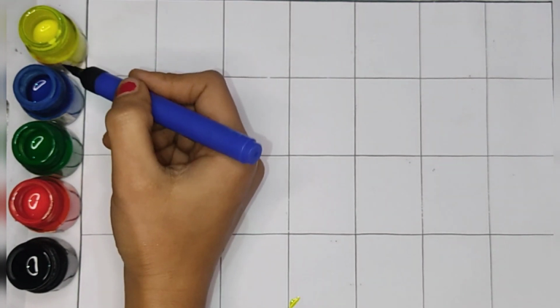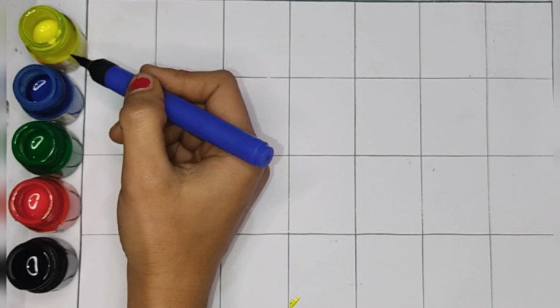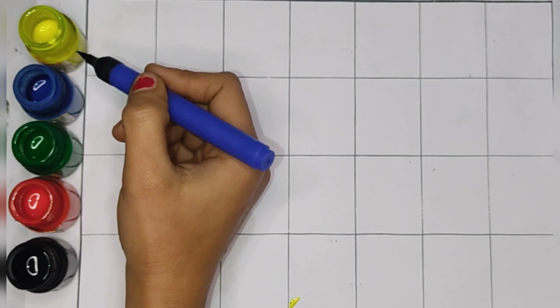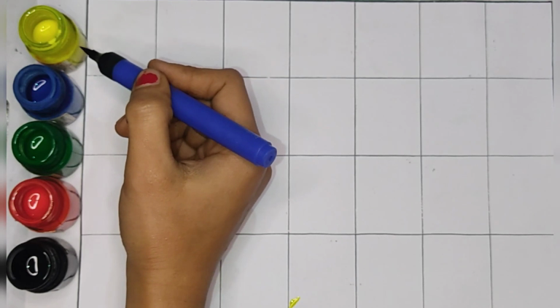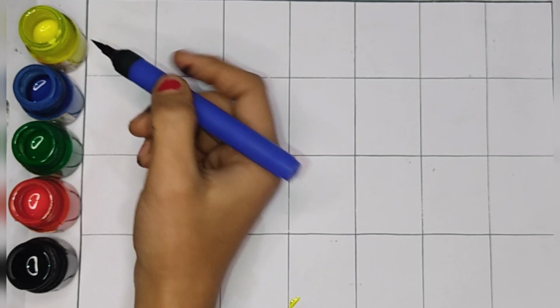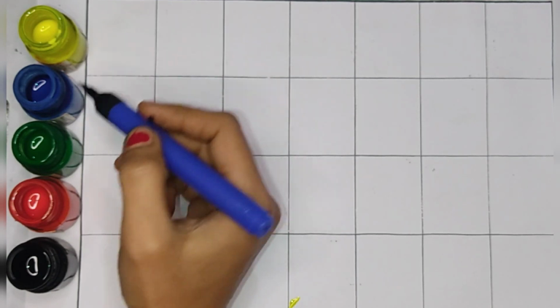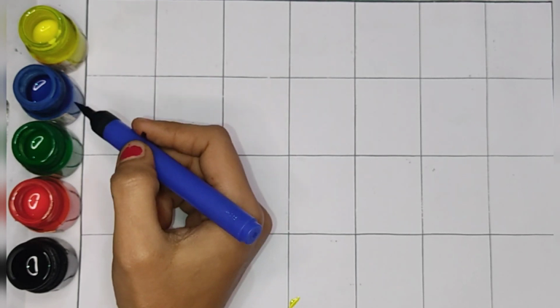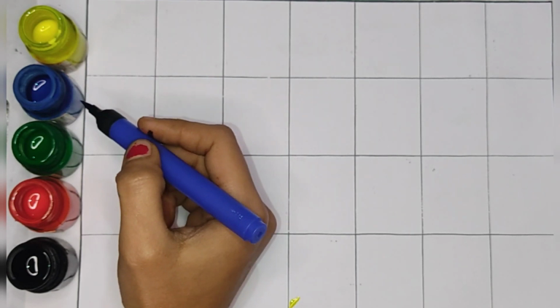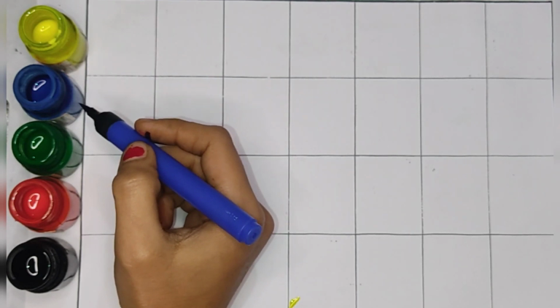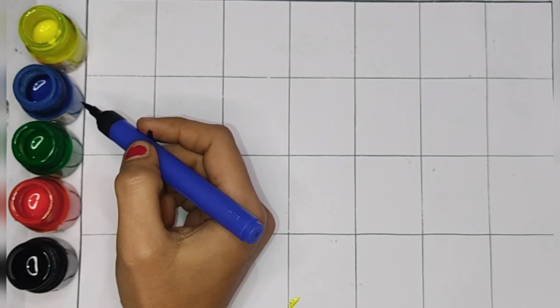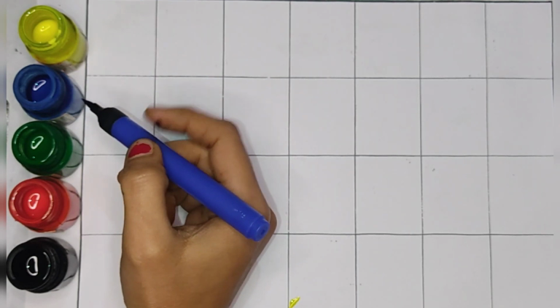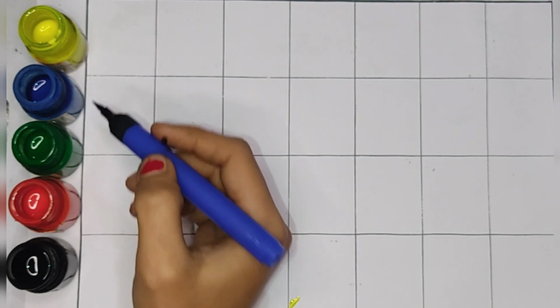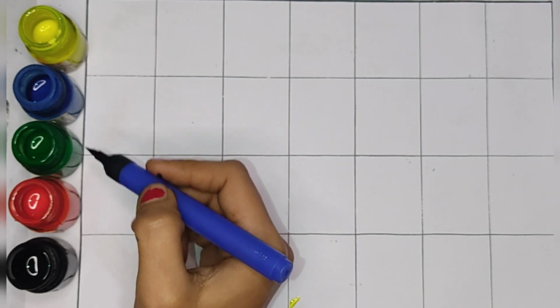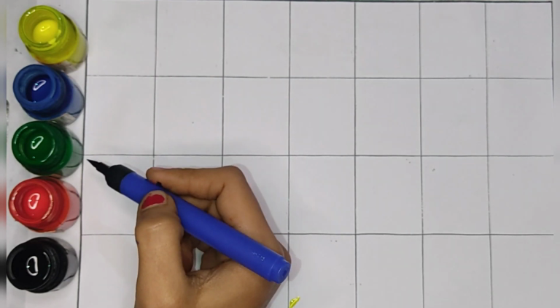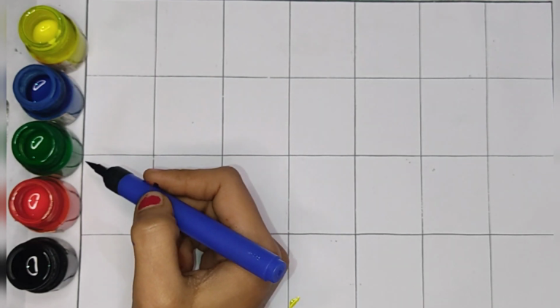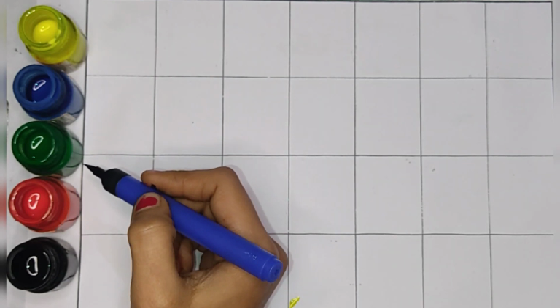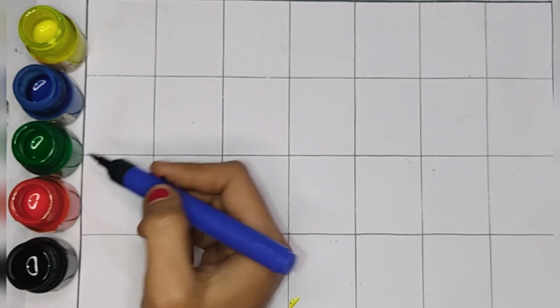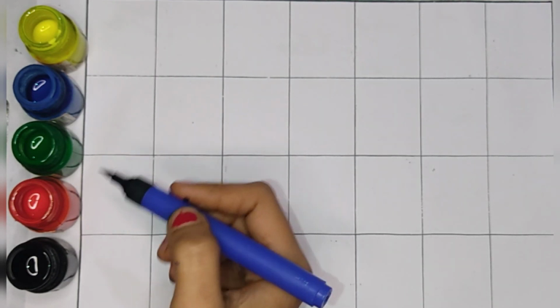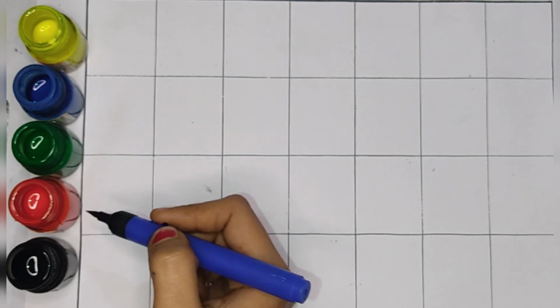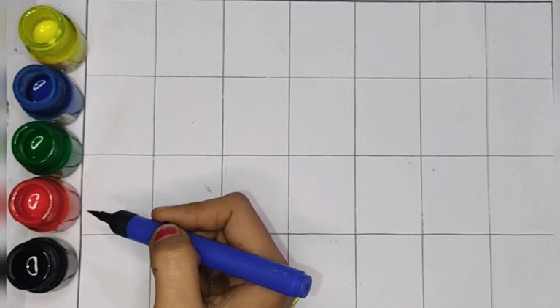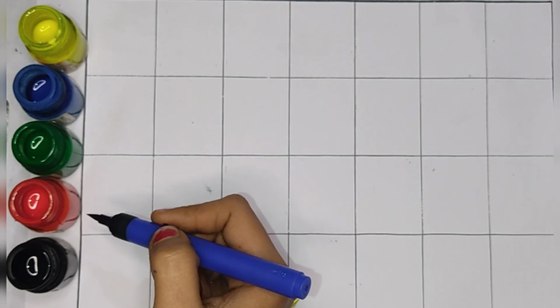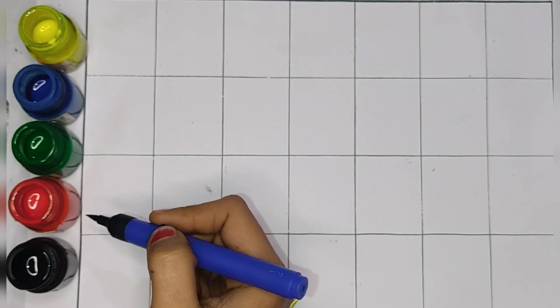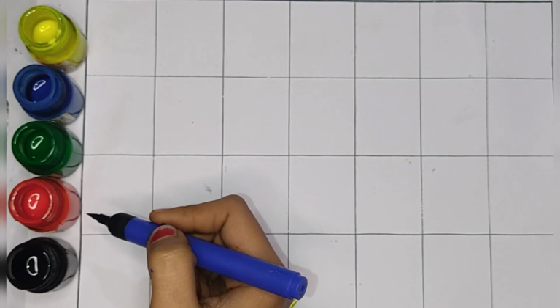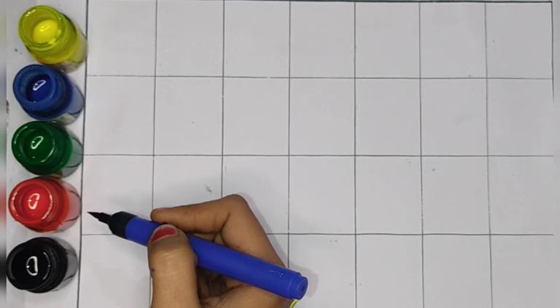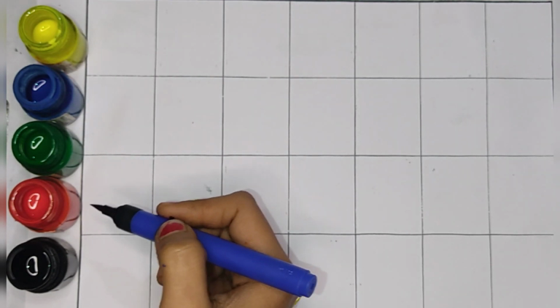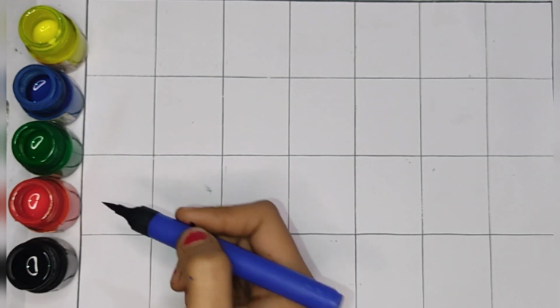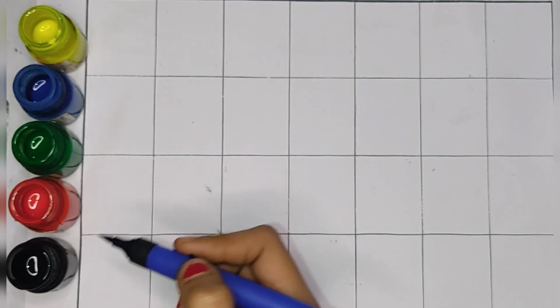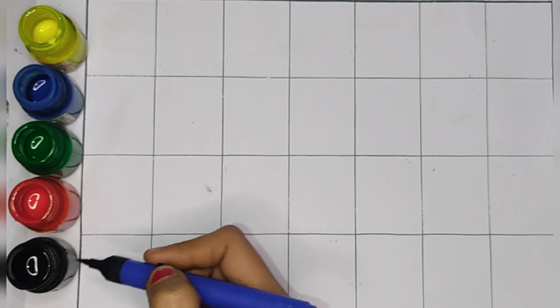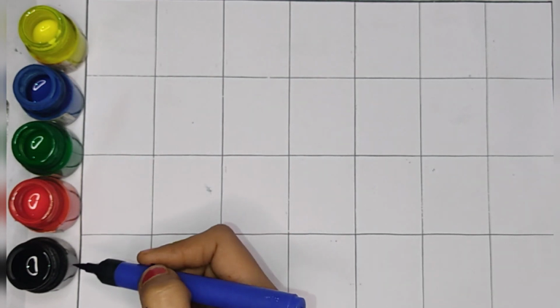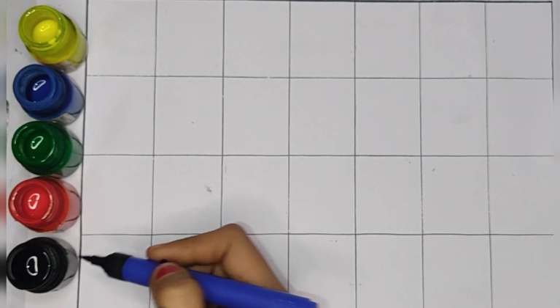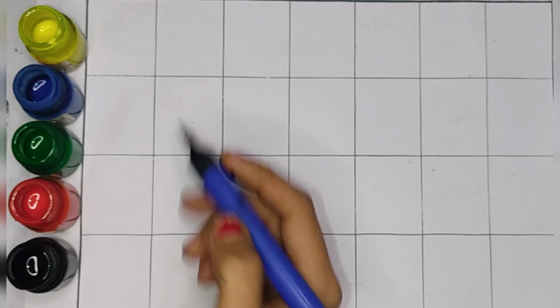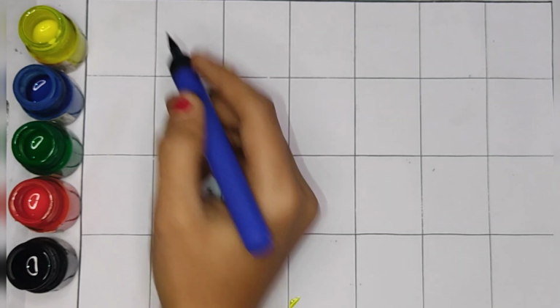Yellow colour. Blue colour. Green colour. Red colour. Black colour.